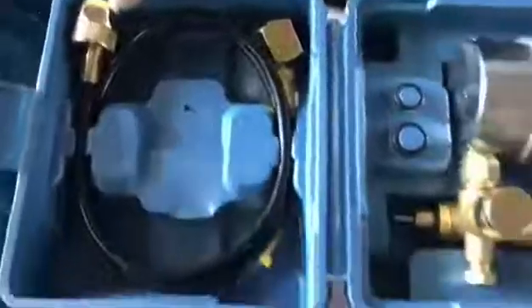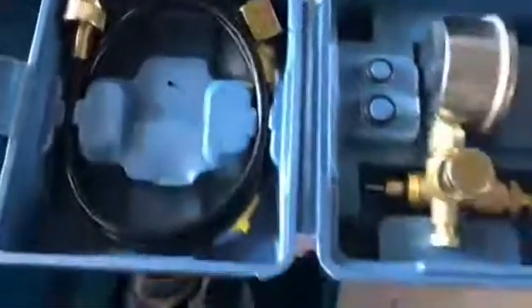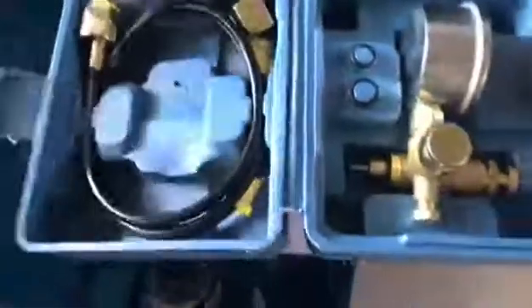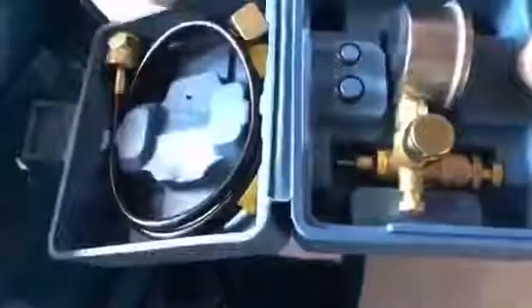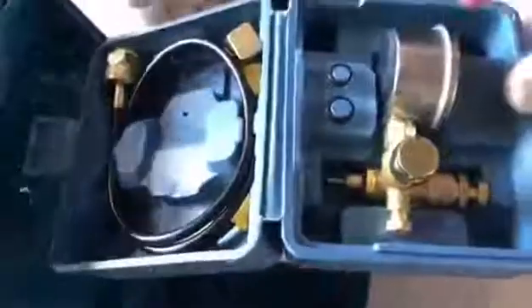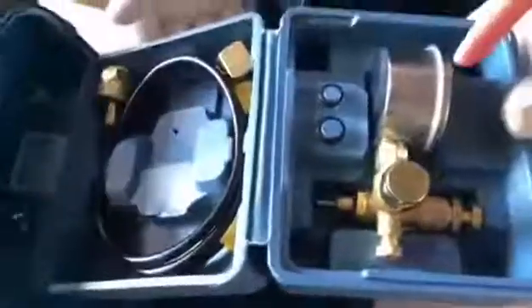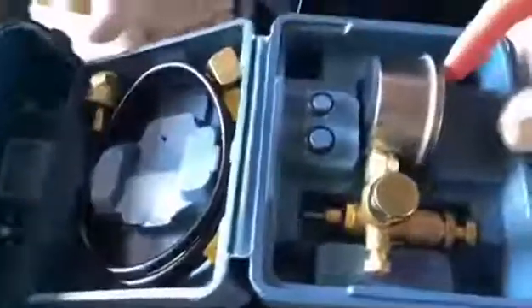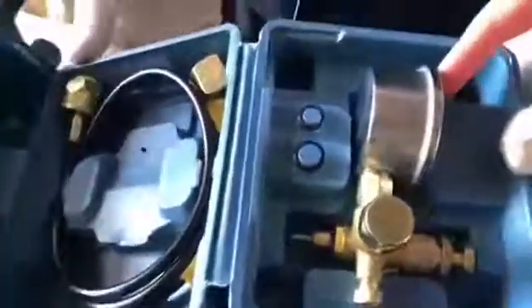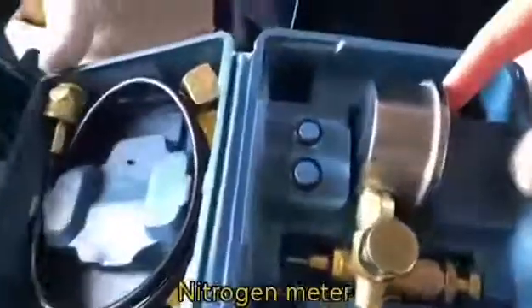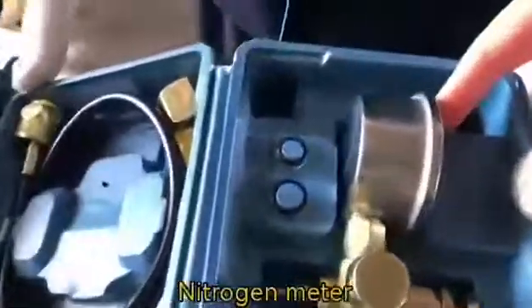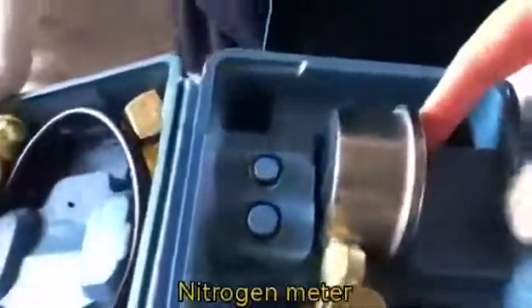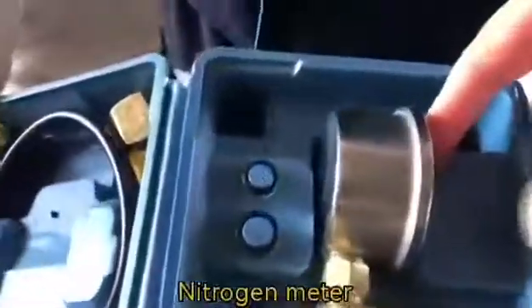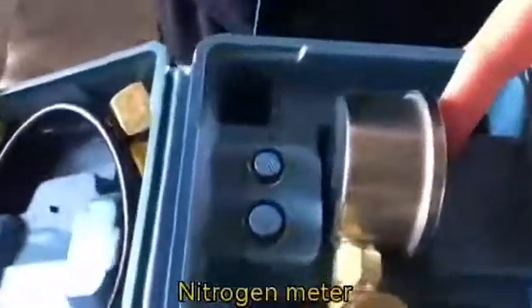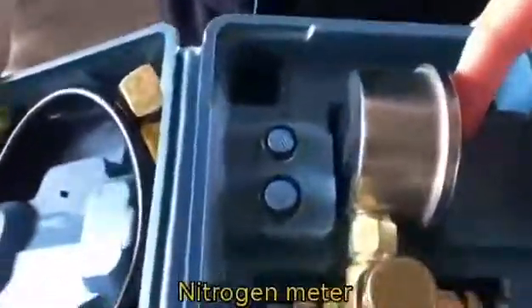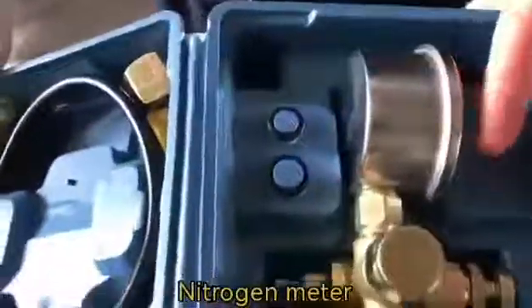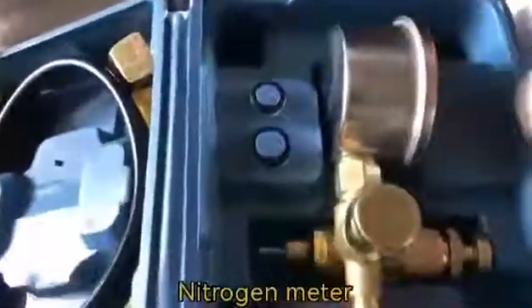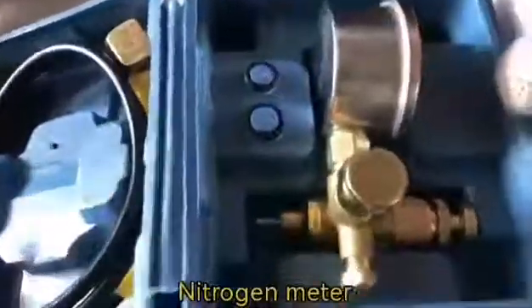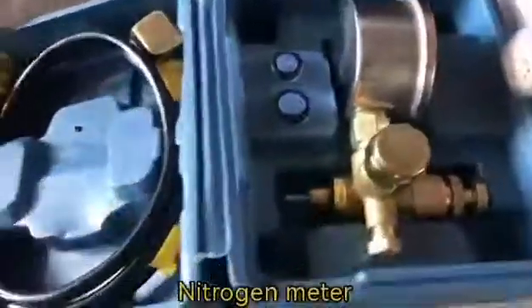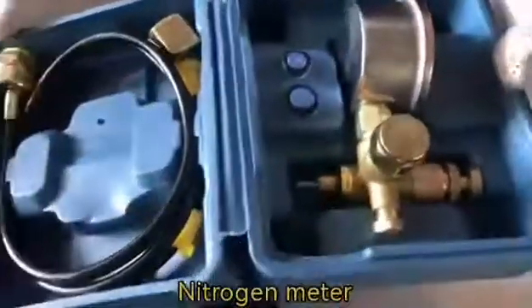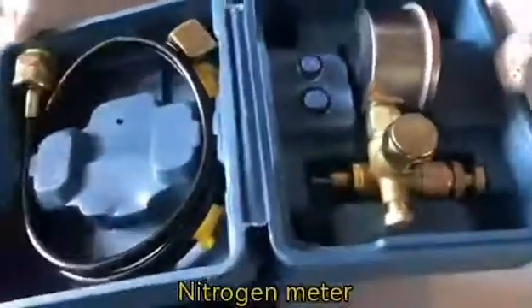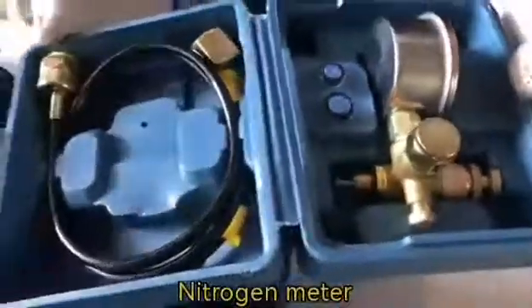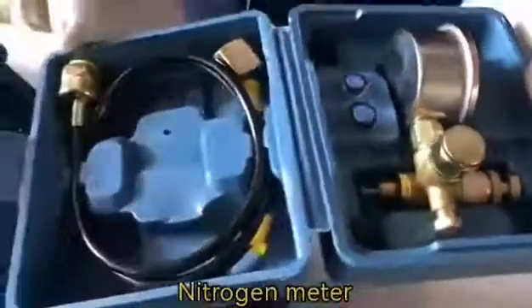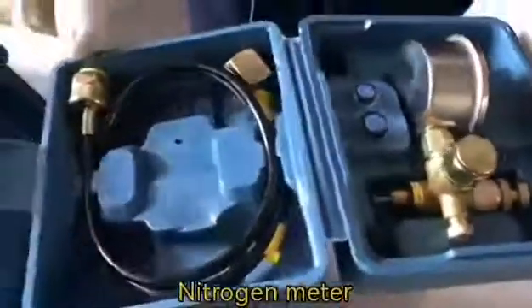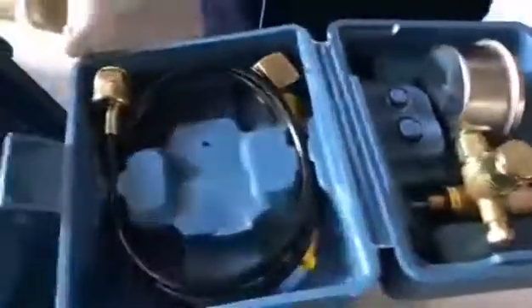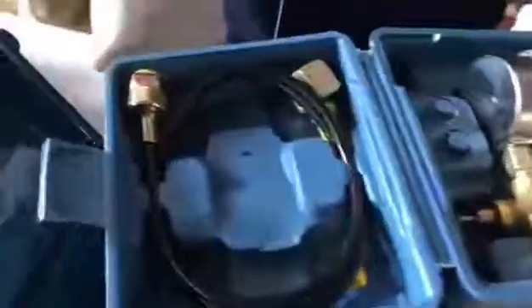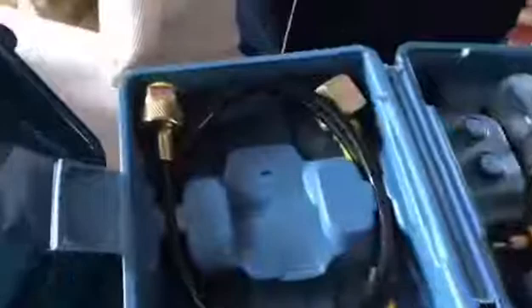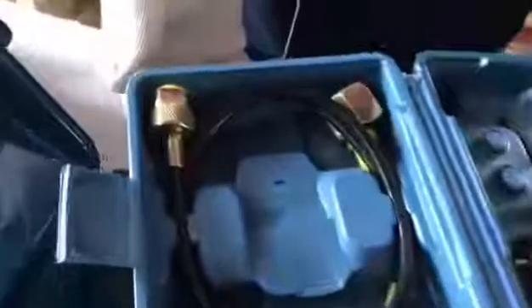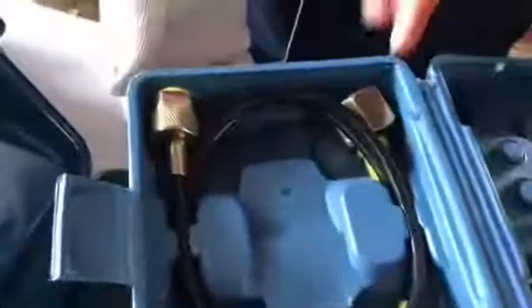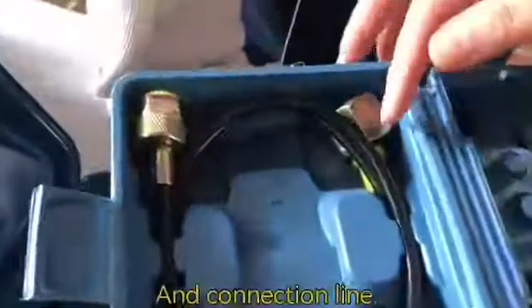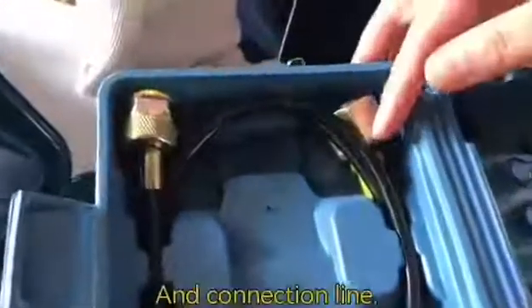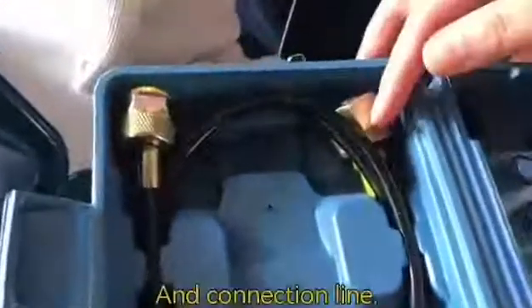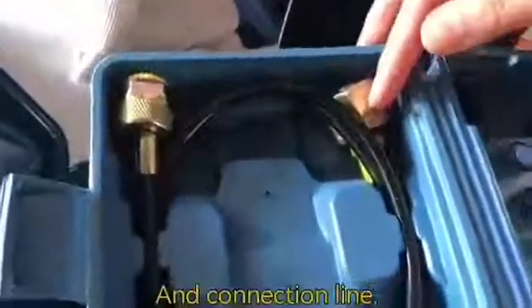Nitrogen meter. And the connection line.